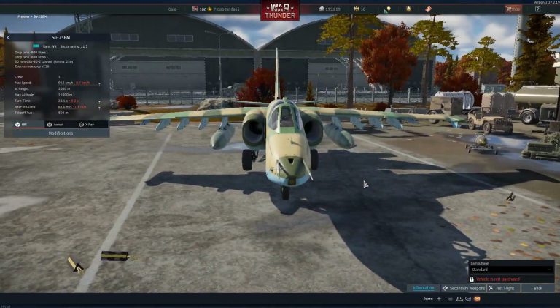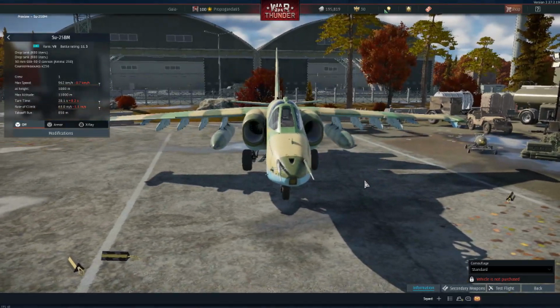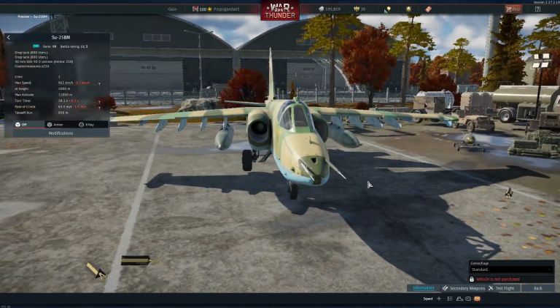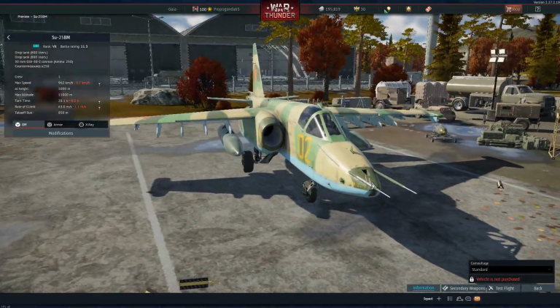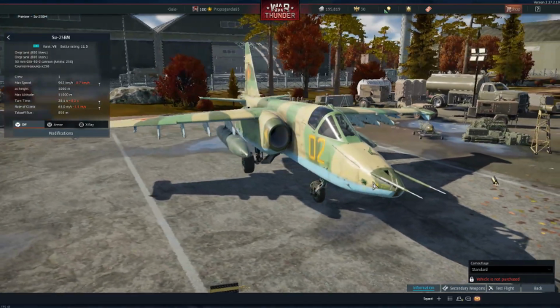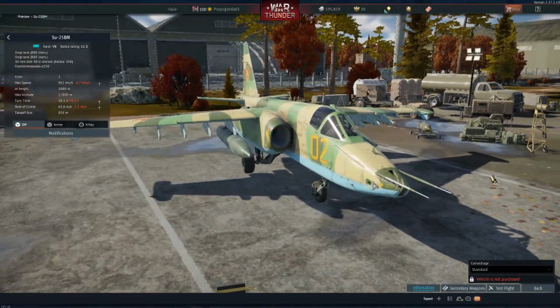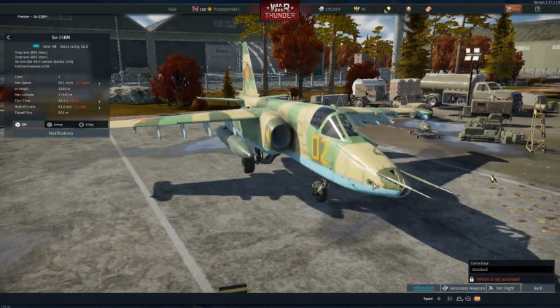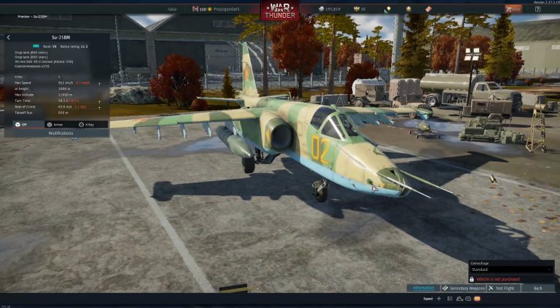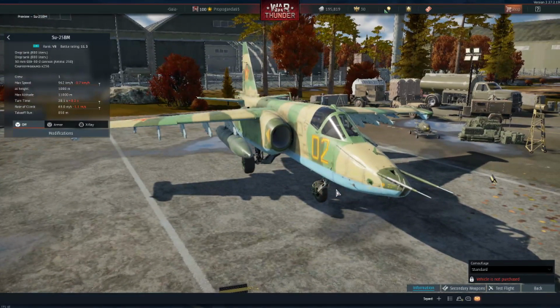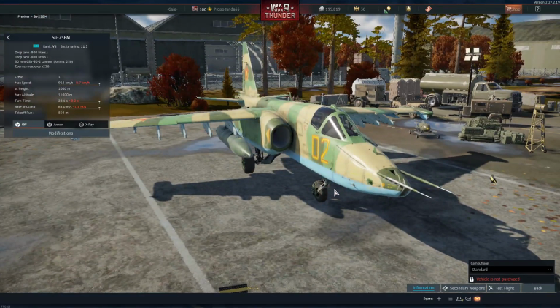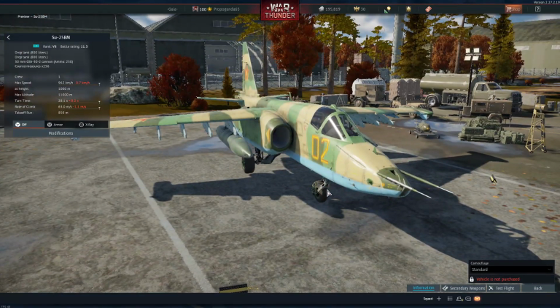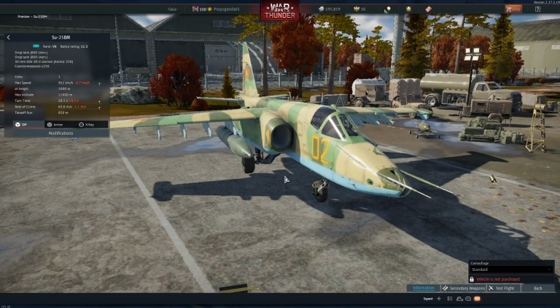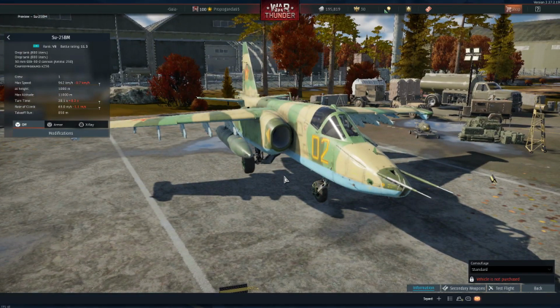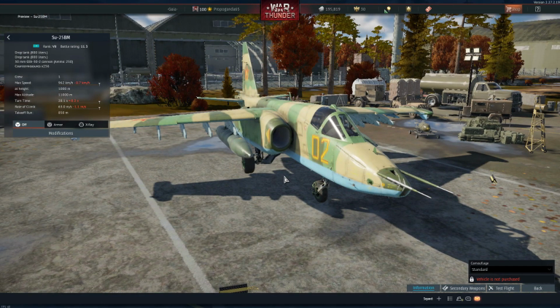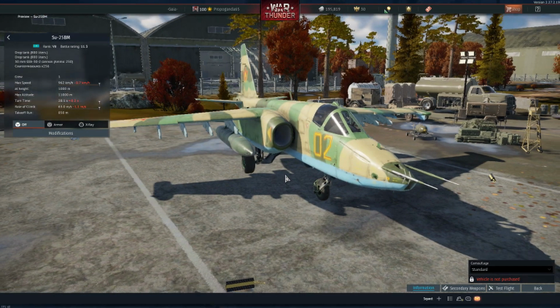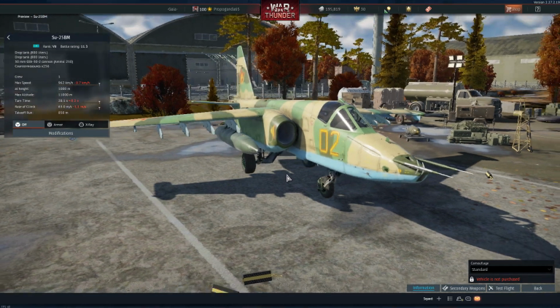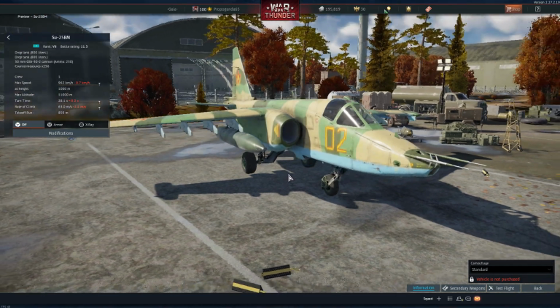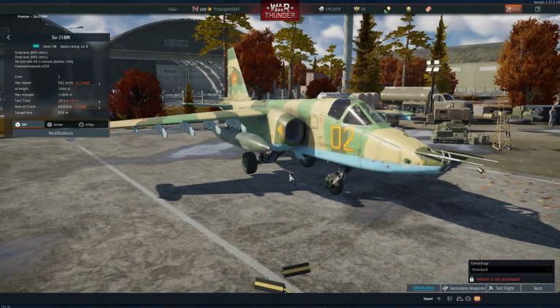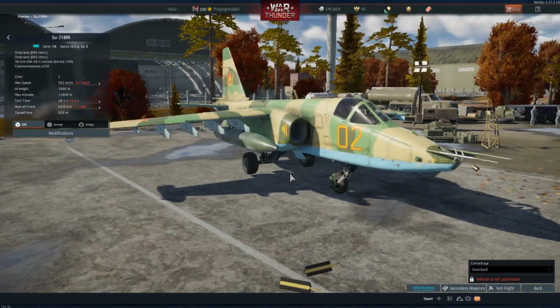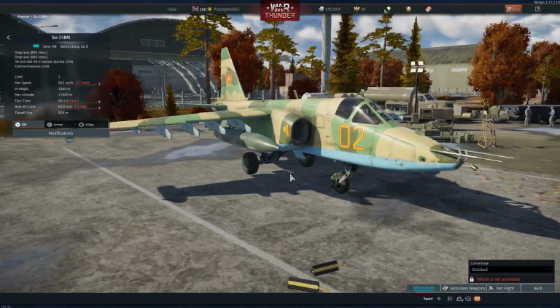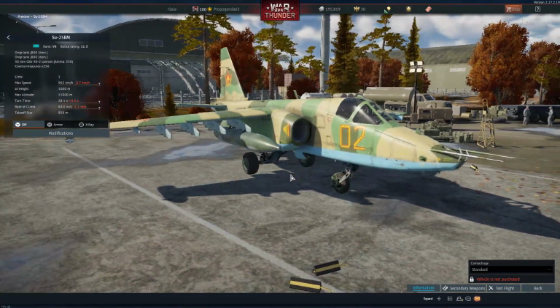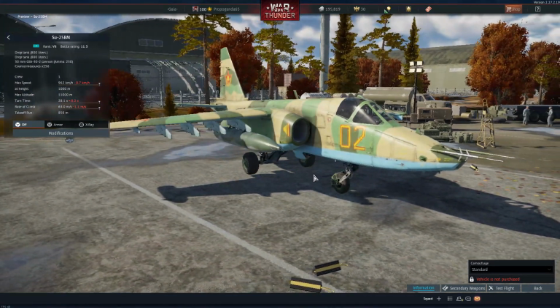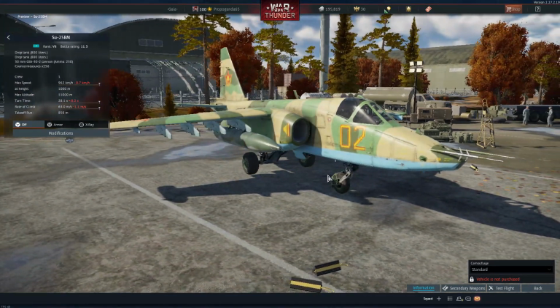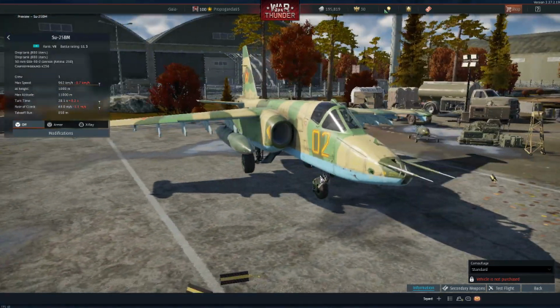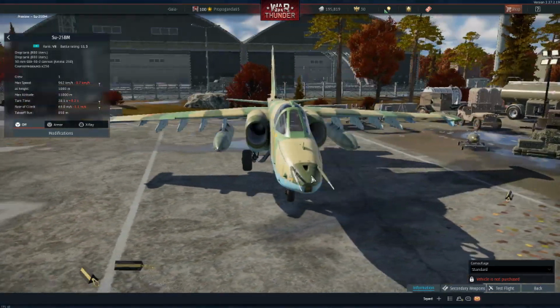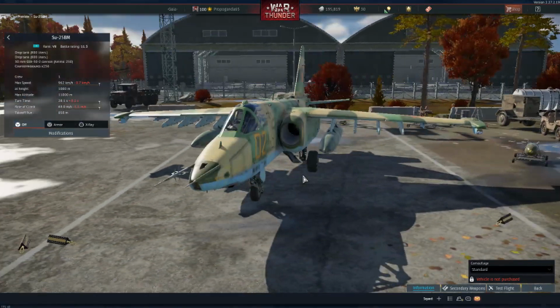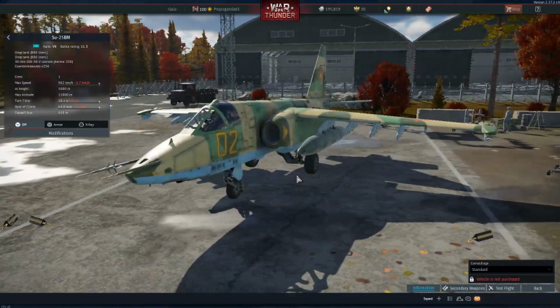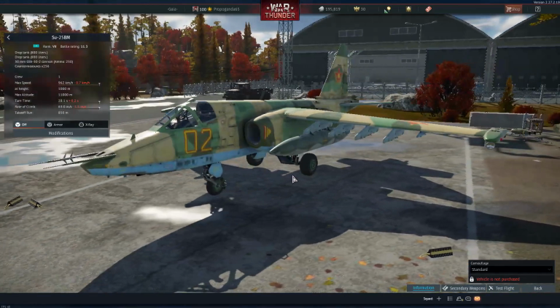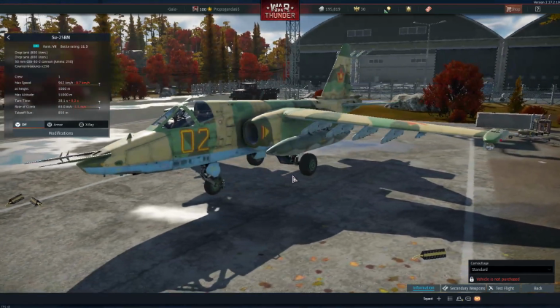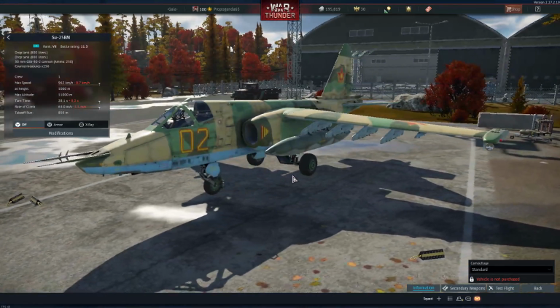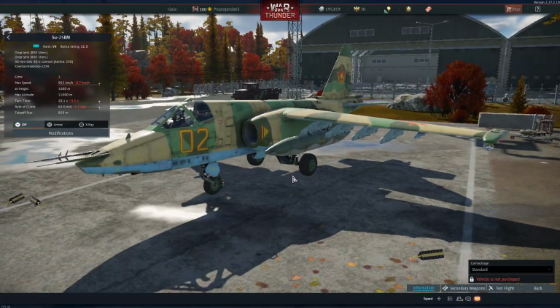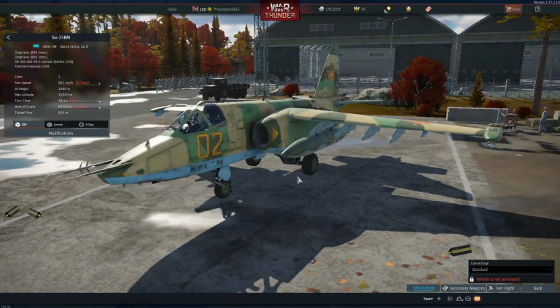This review is on the Su-25BM. It is a top tier aircraft.